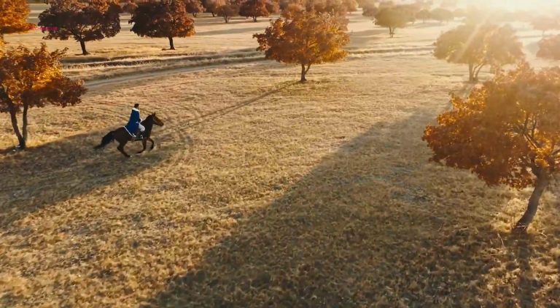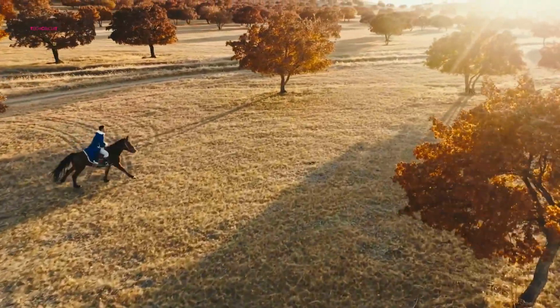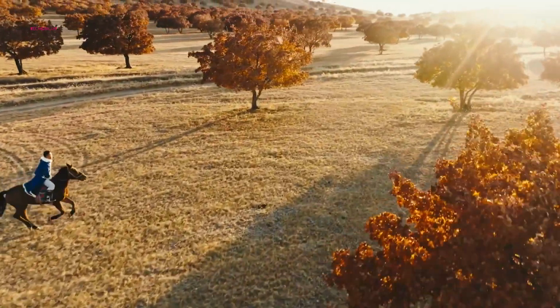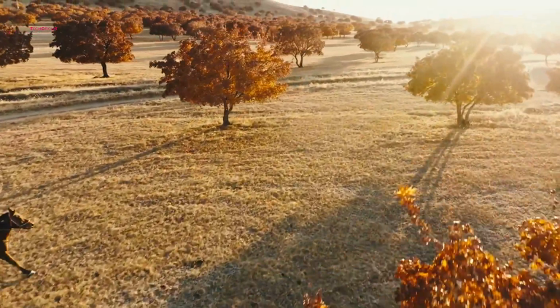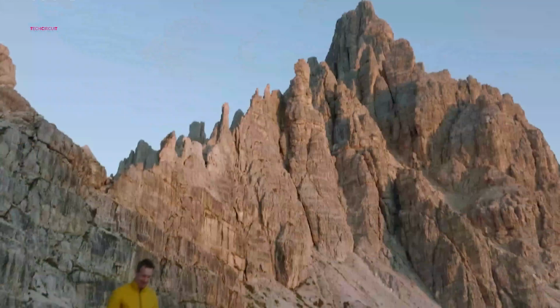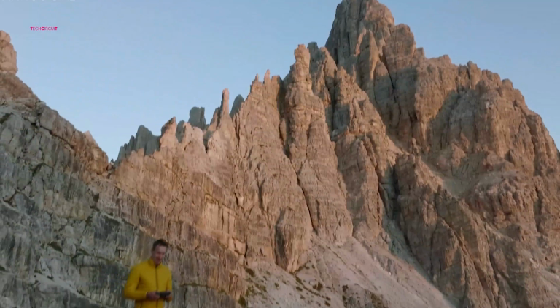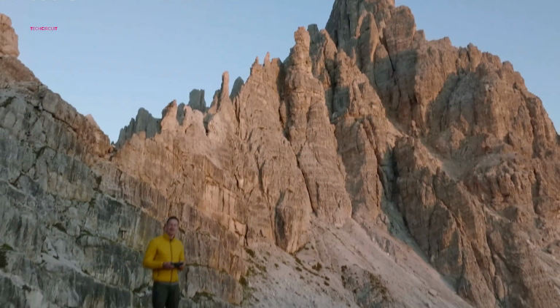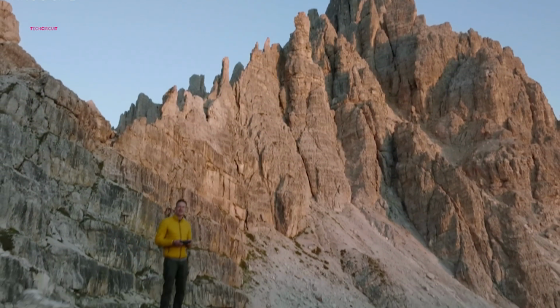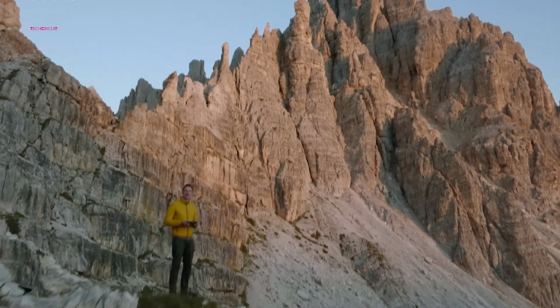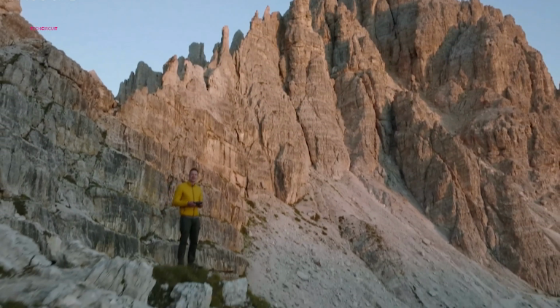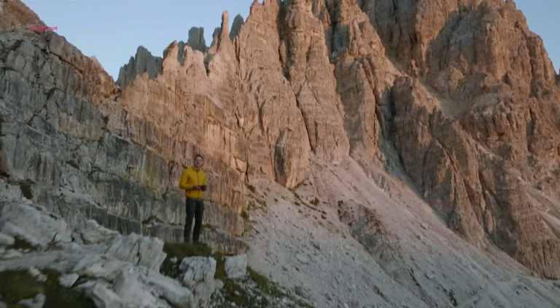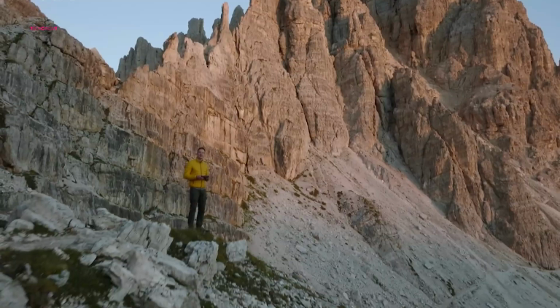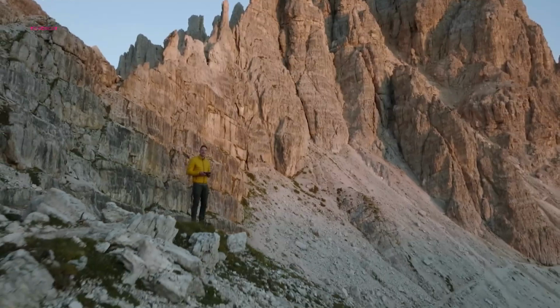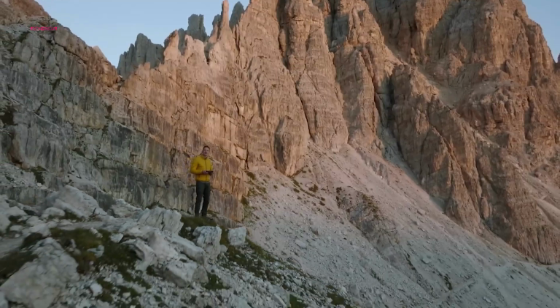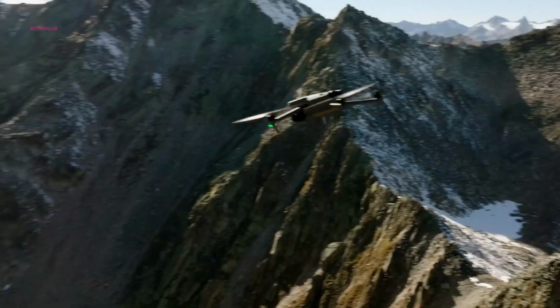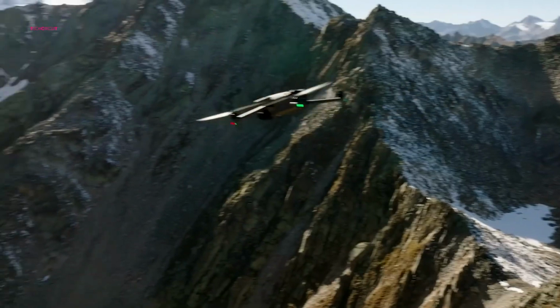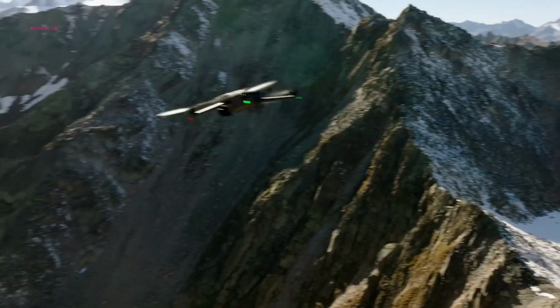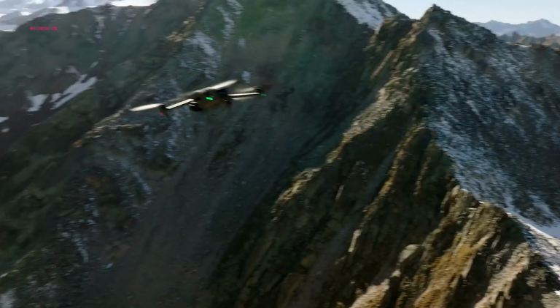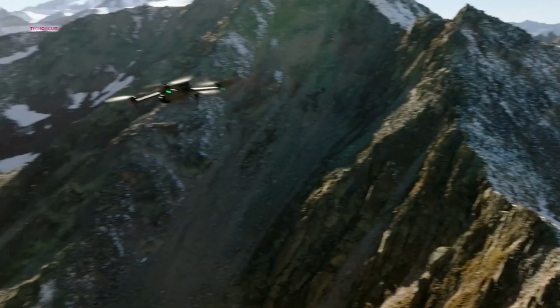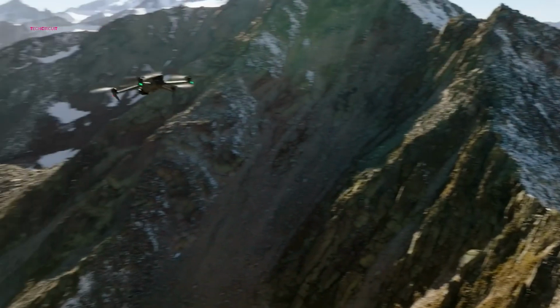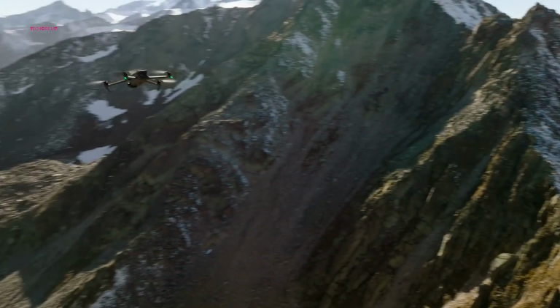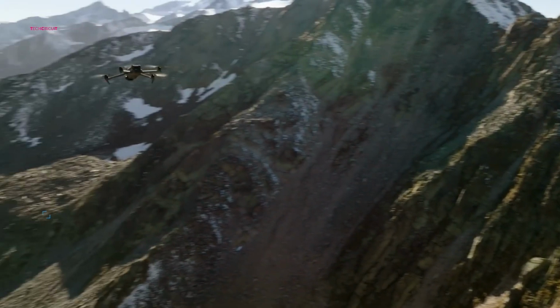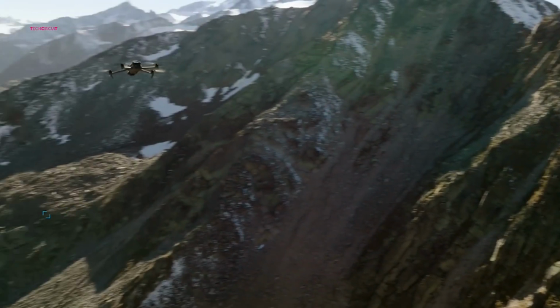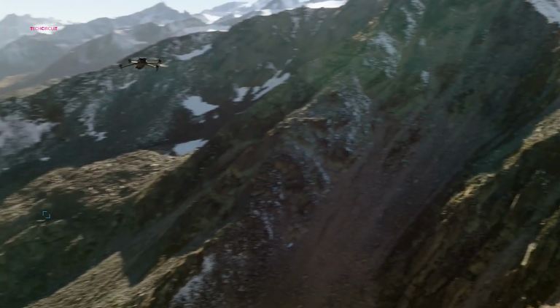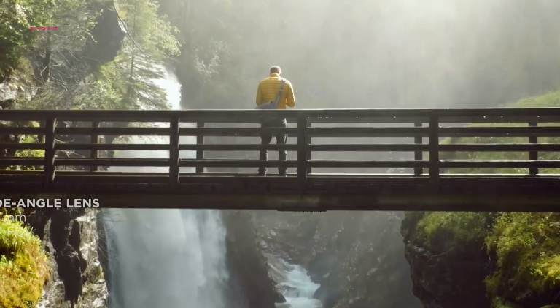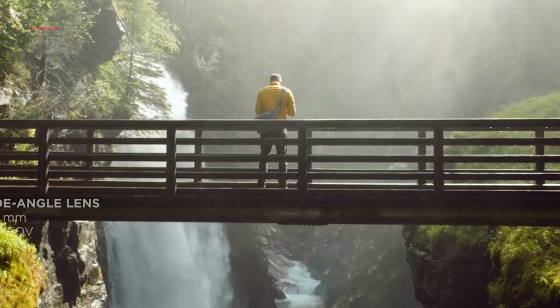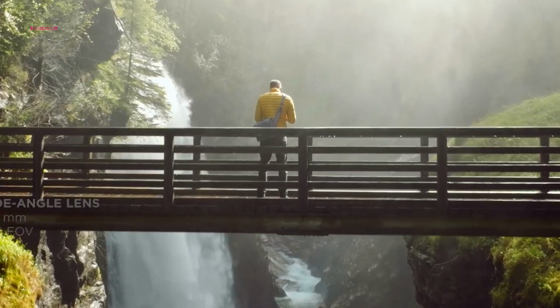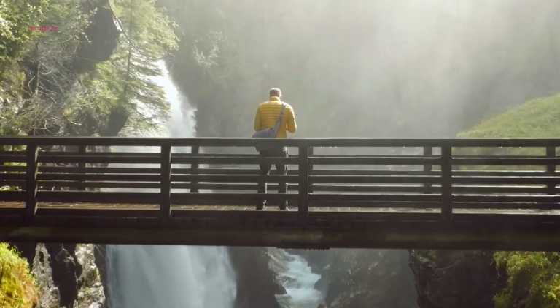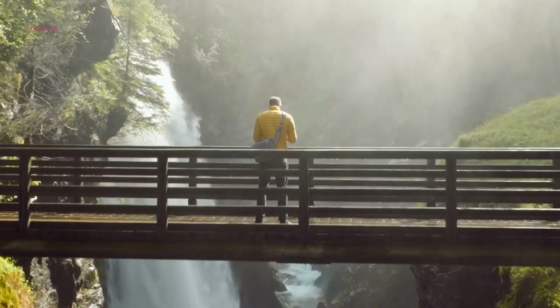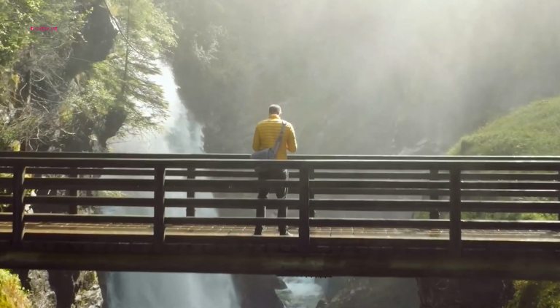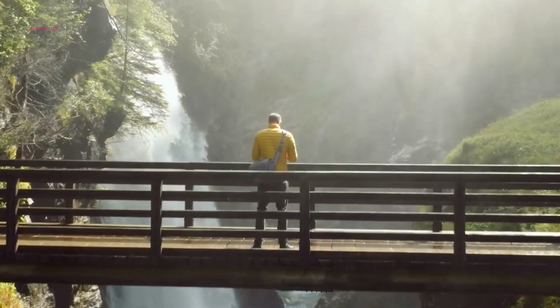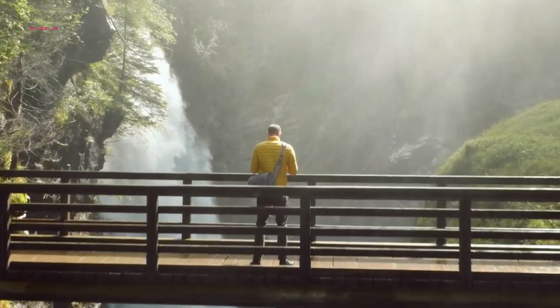So, what are your thoughts on the Mavic 4 Pro? Are you excited about these upgrades? Let us know in the comments below!